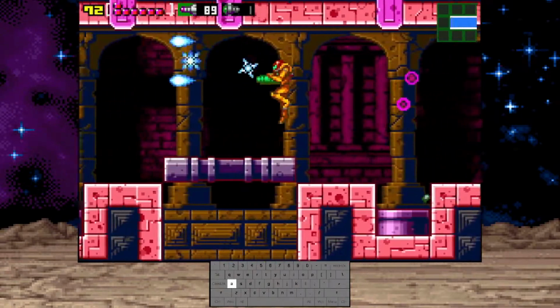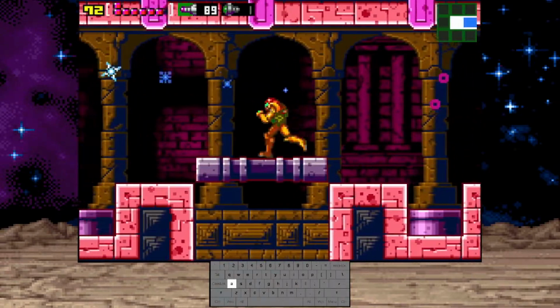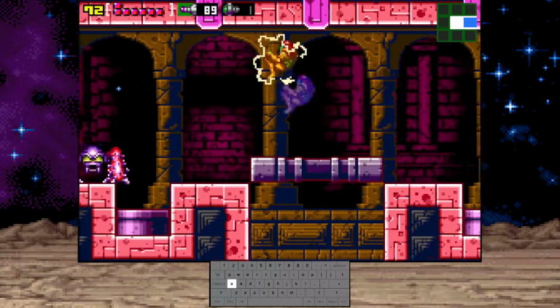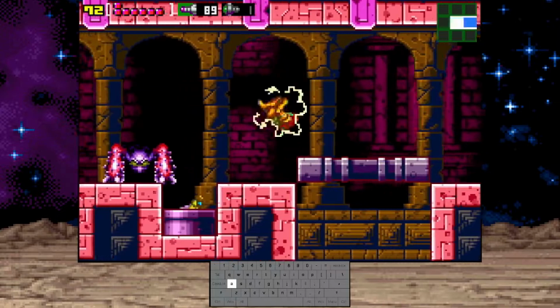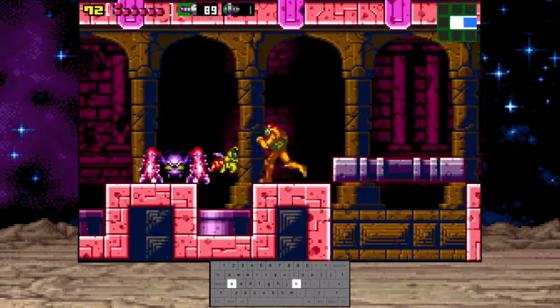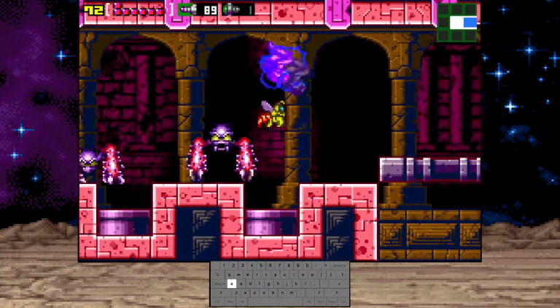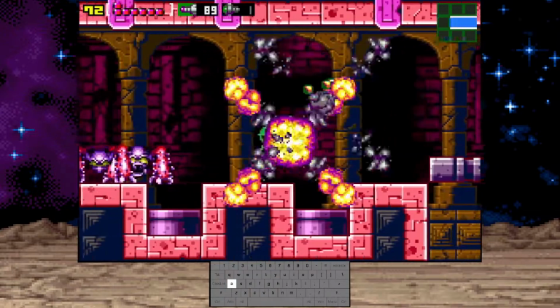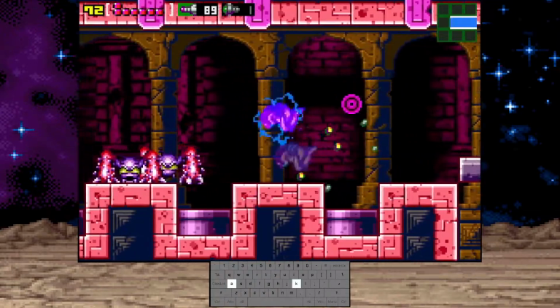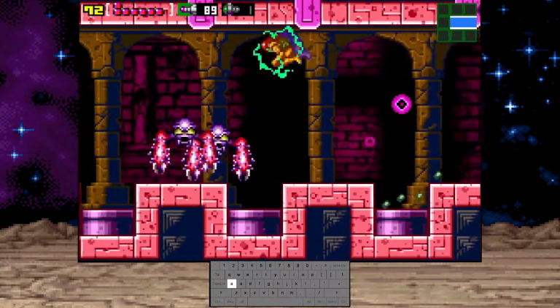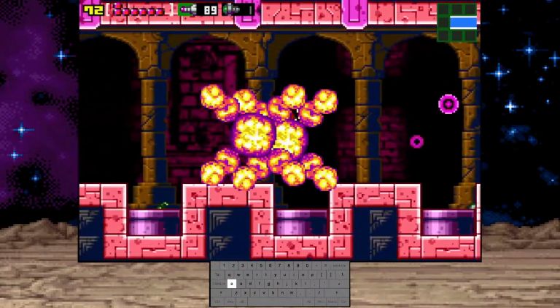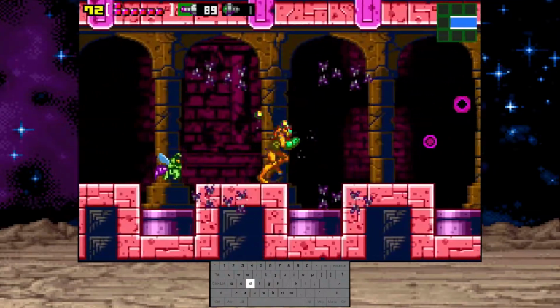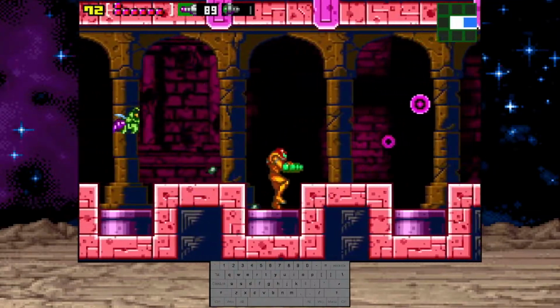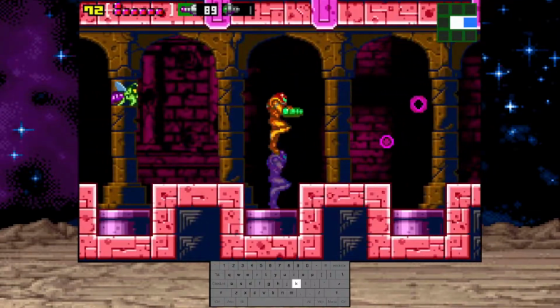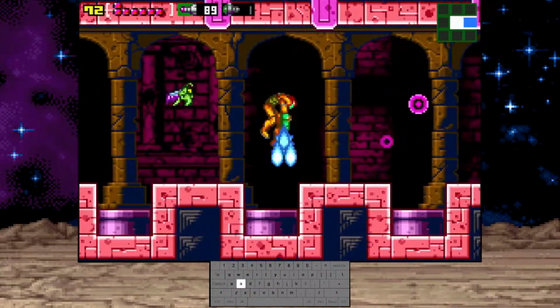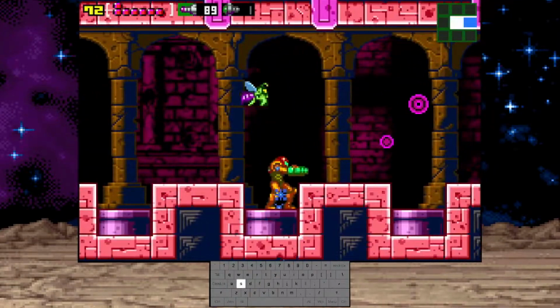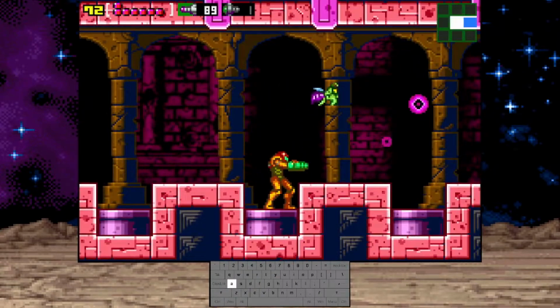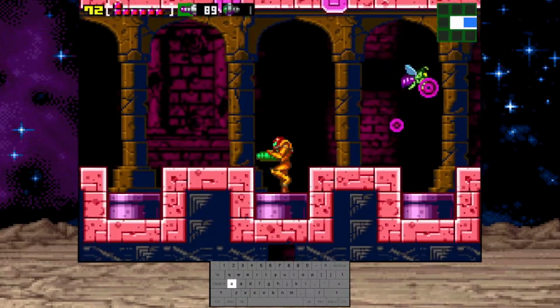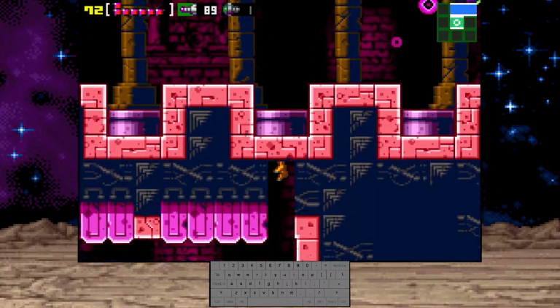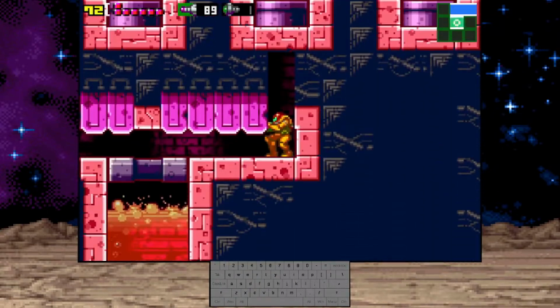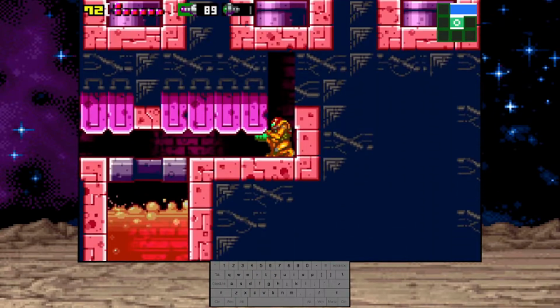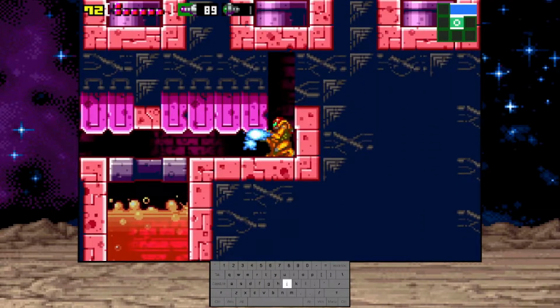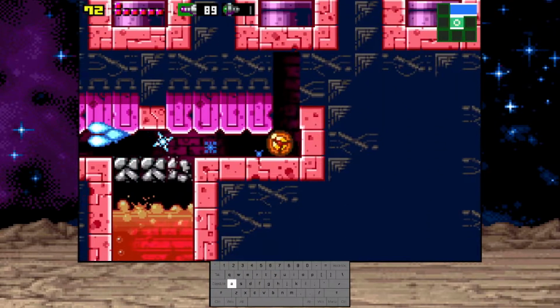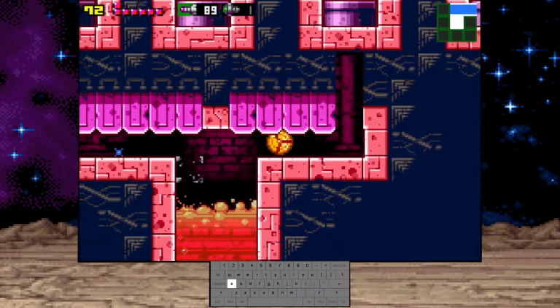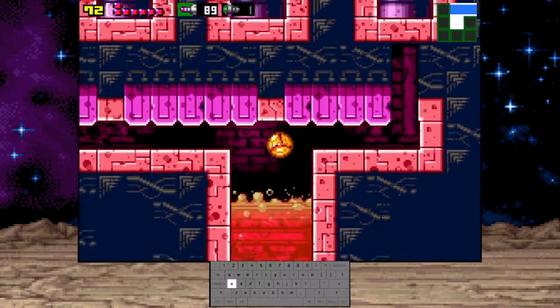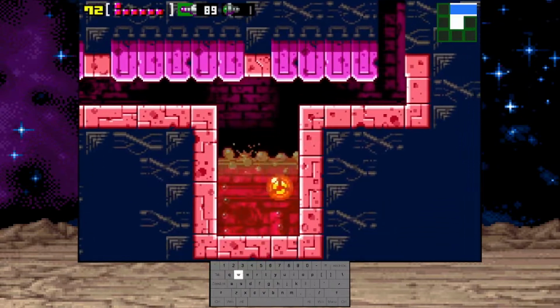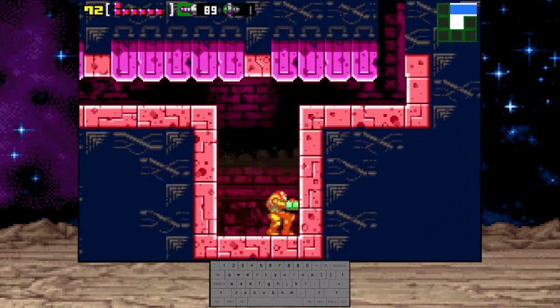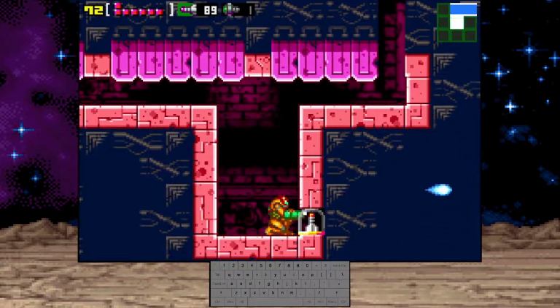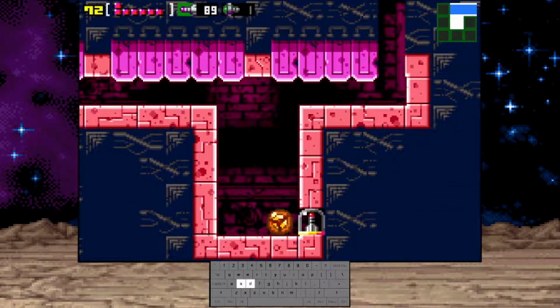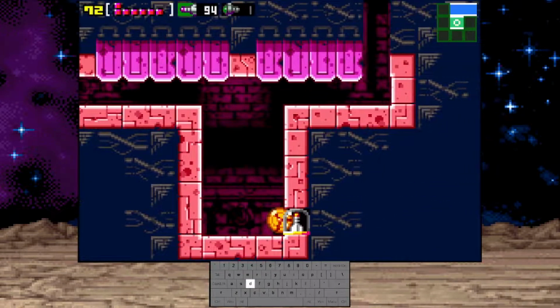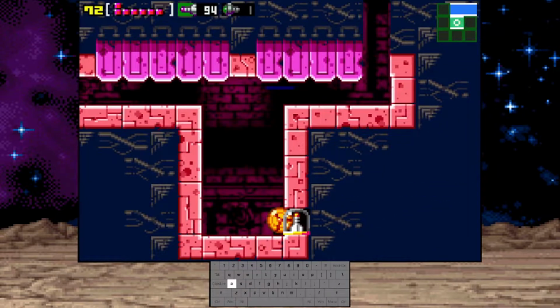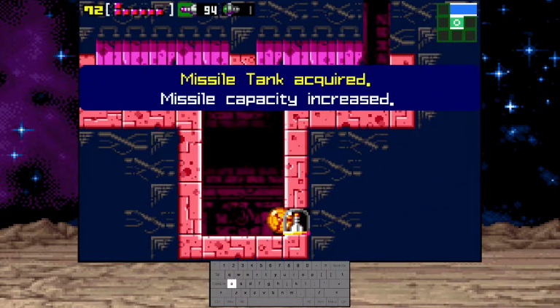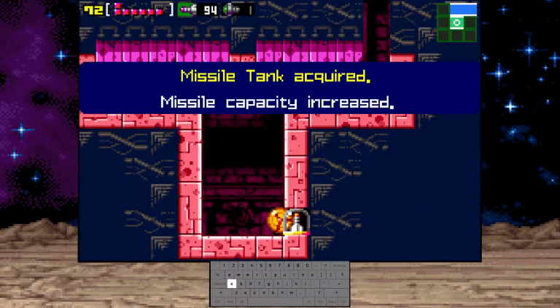Screw attack is very useful in this room. The second pipe here is a missile.